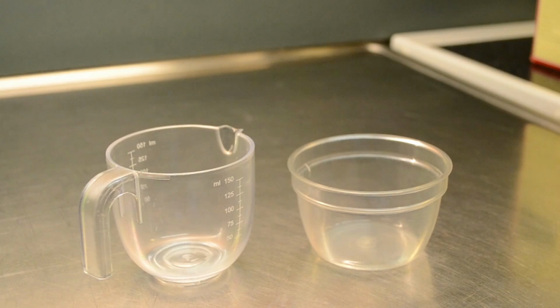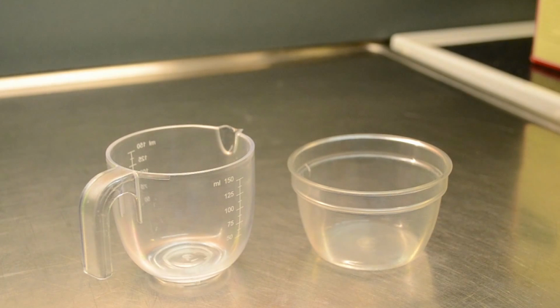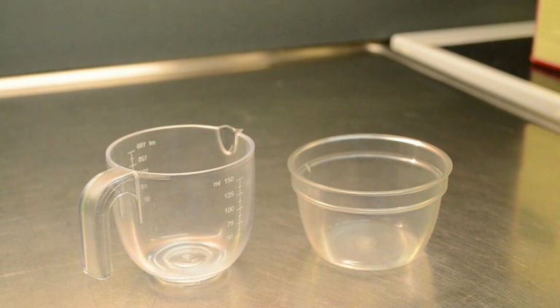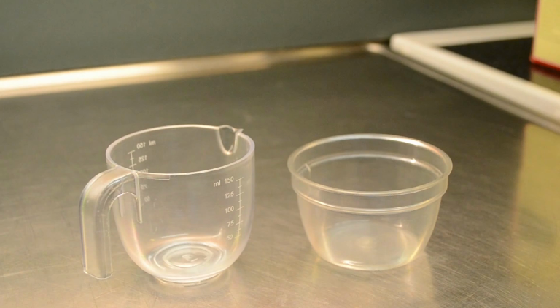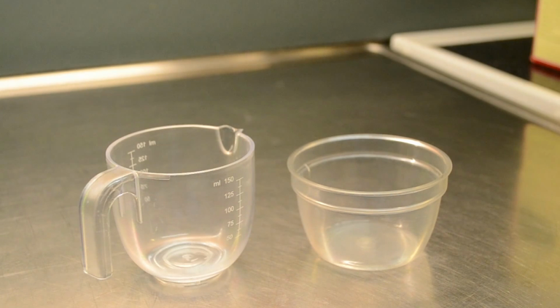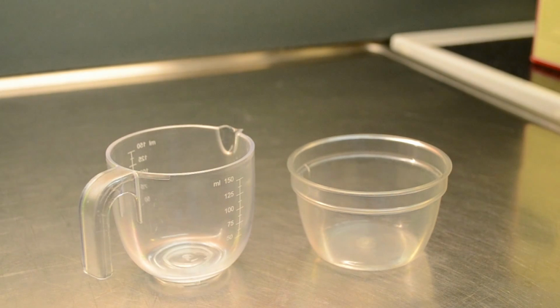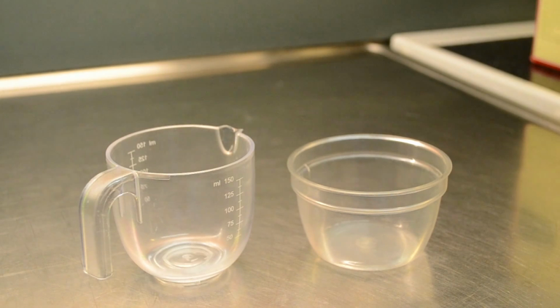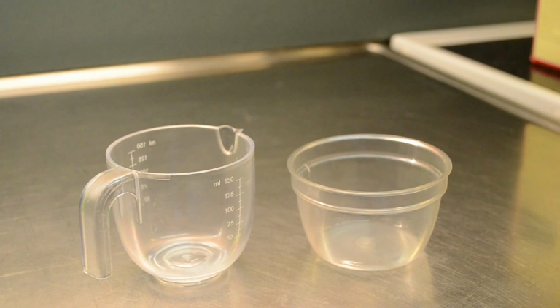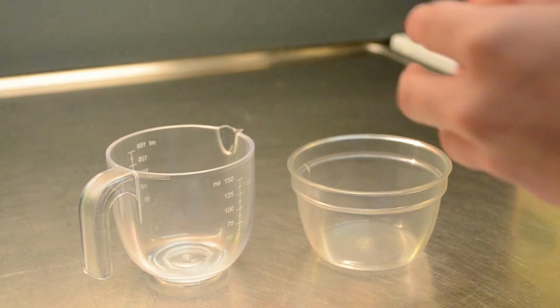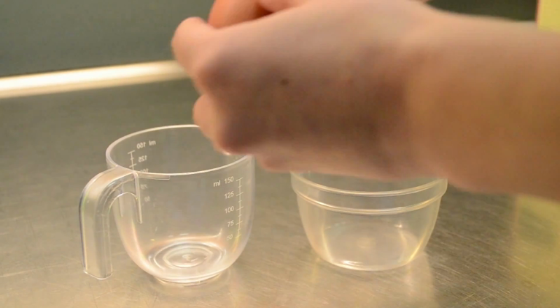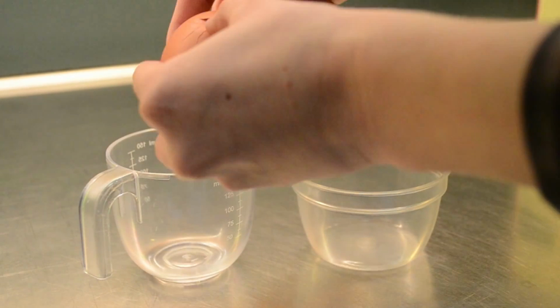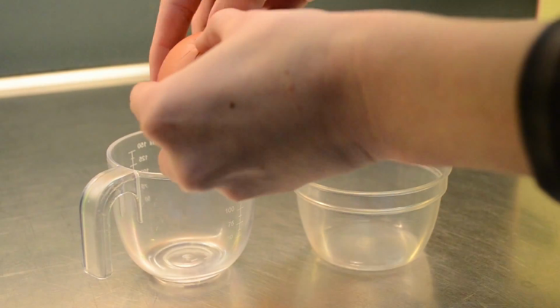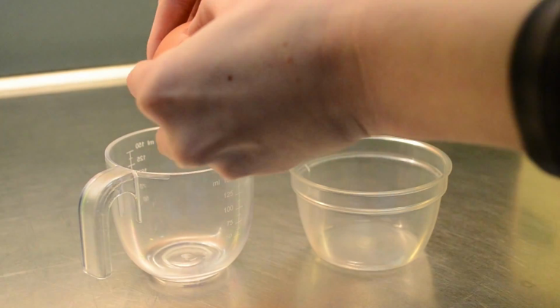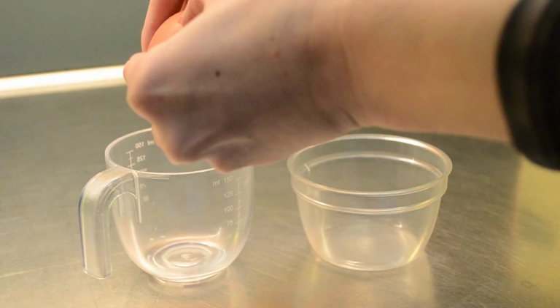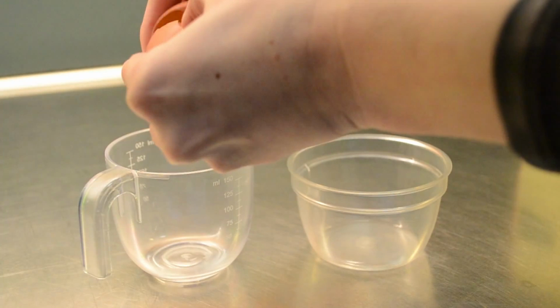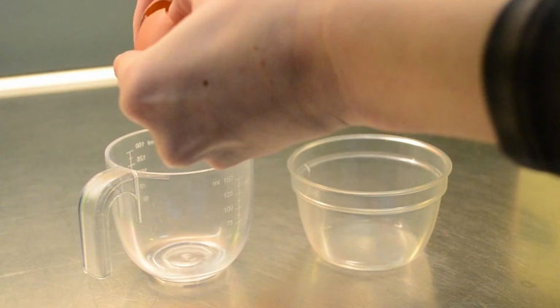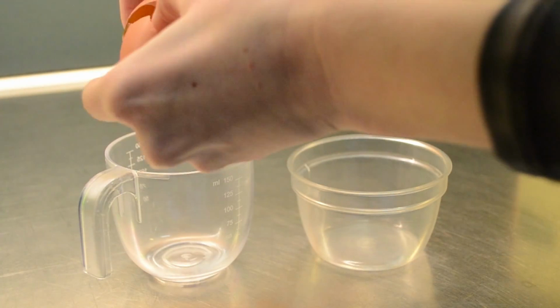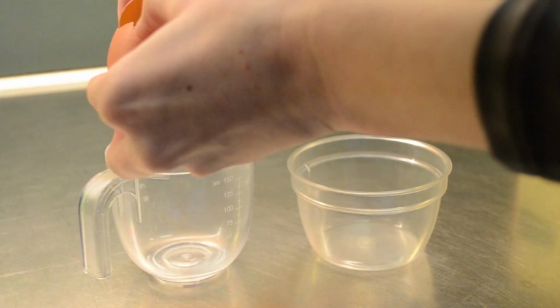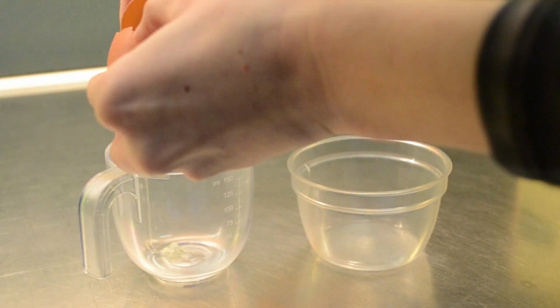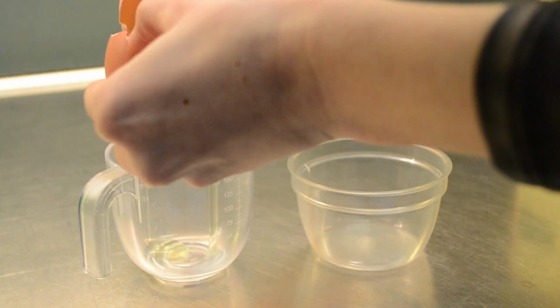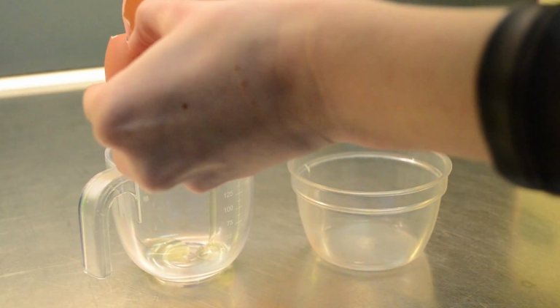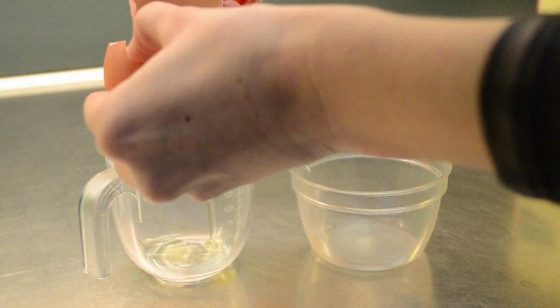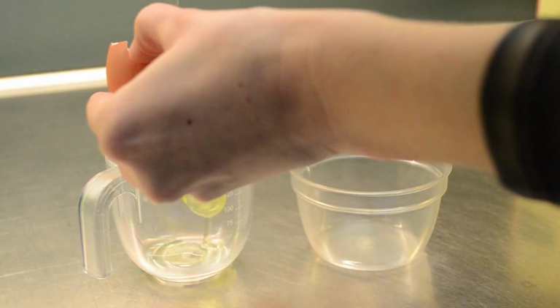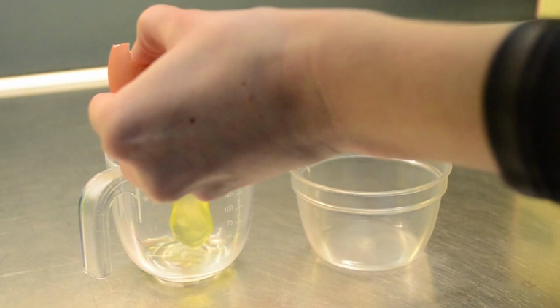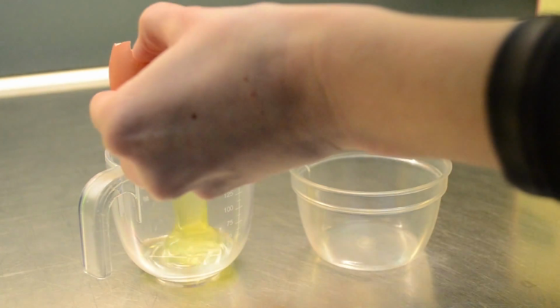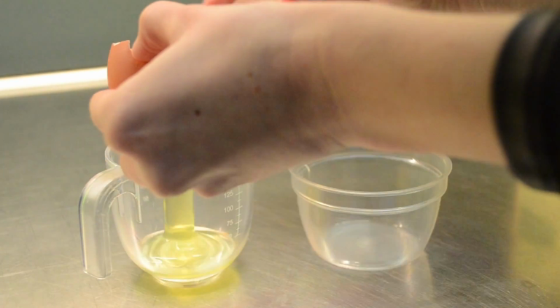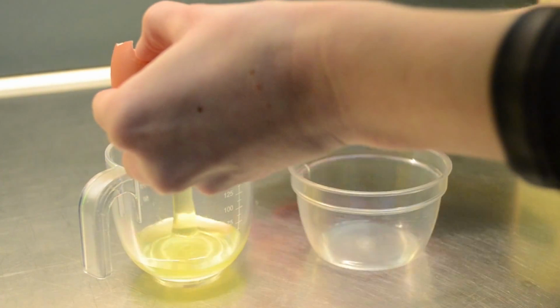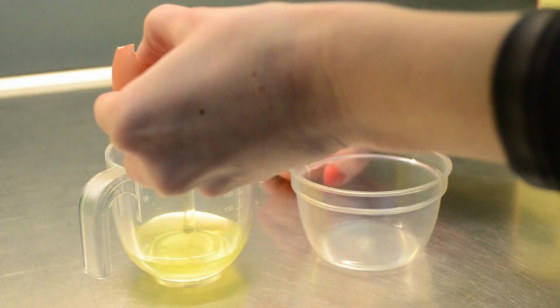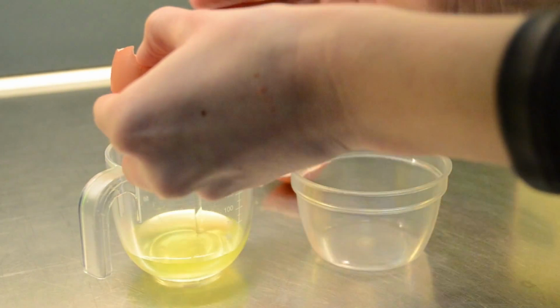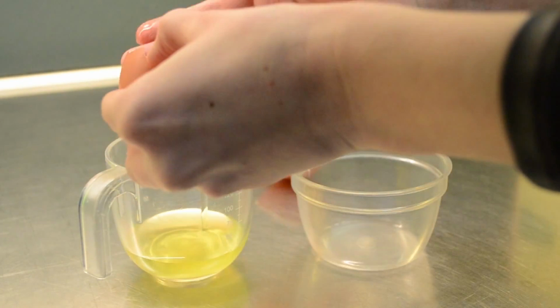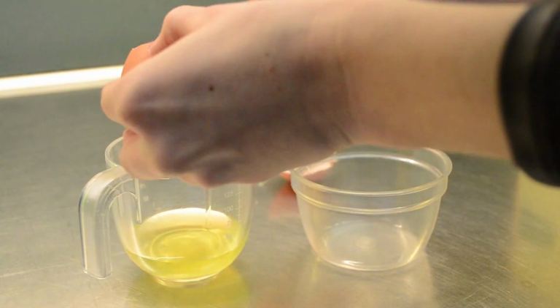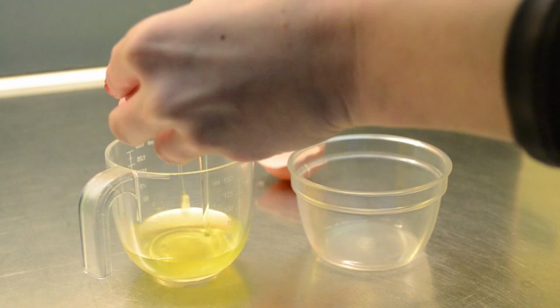Start by separating the egg whites from the yolks. You will only need the whites for this recipe.